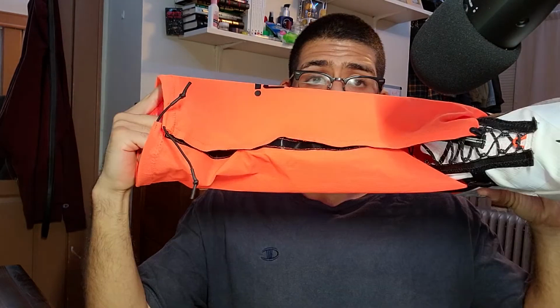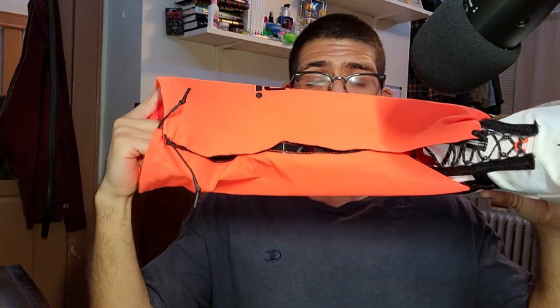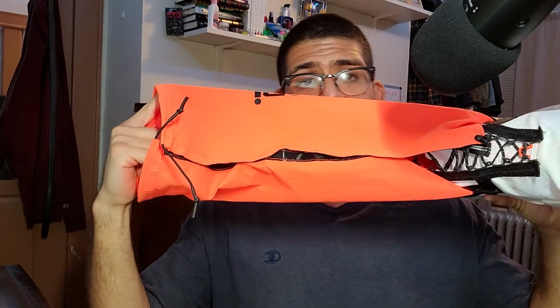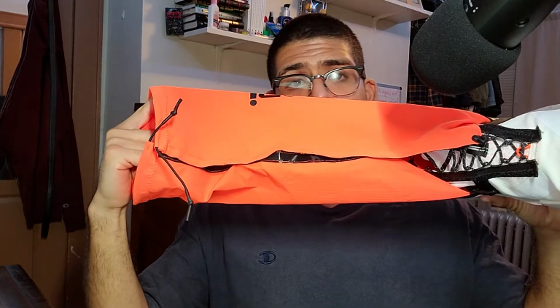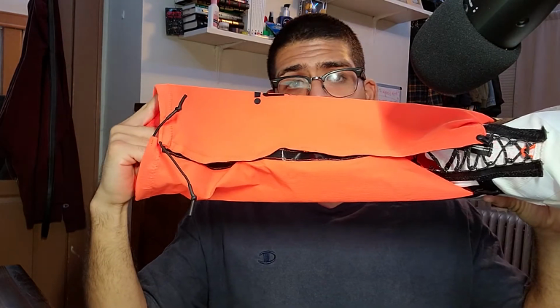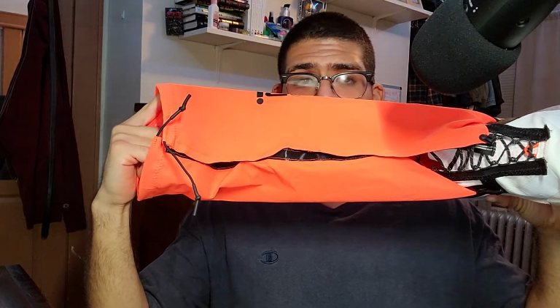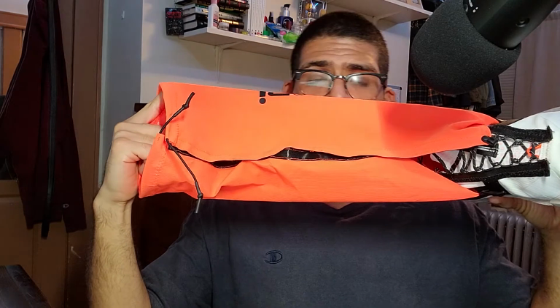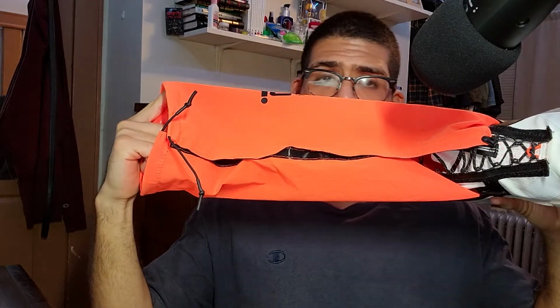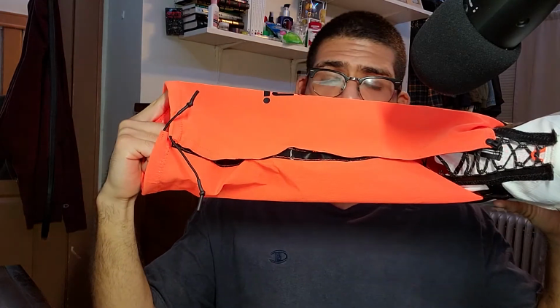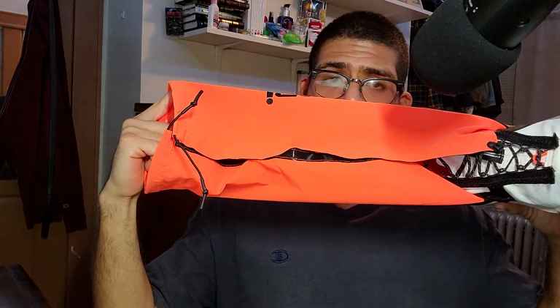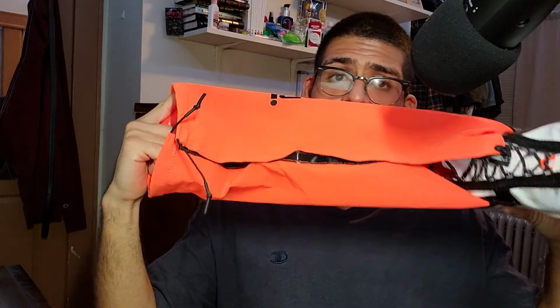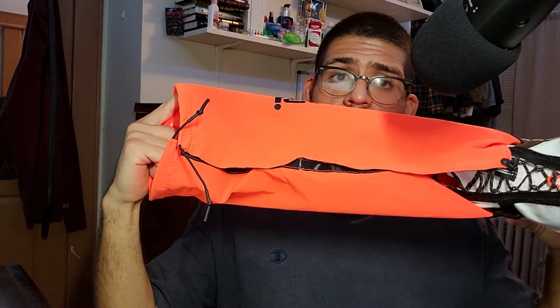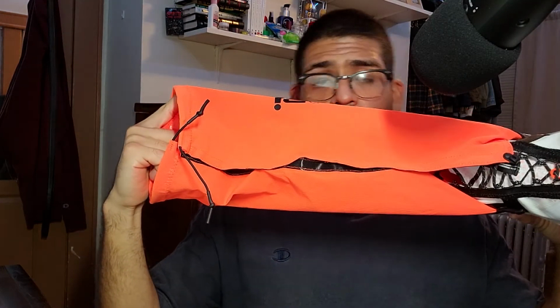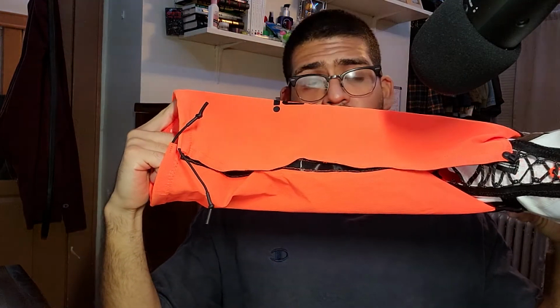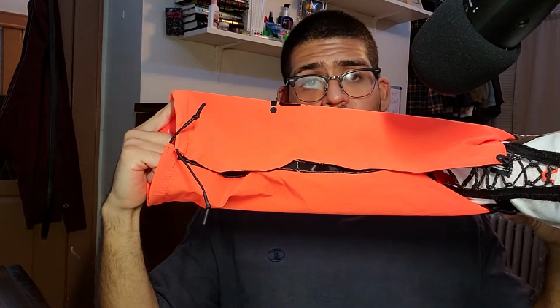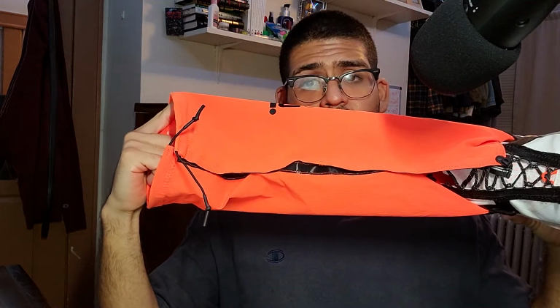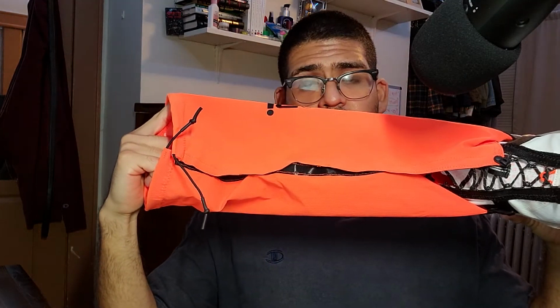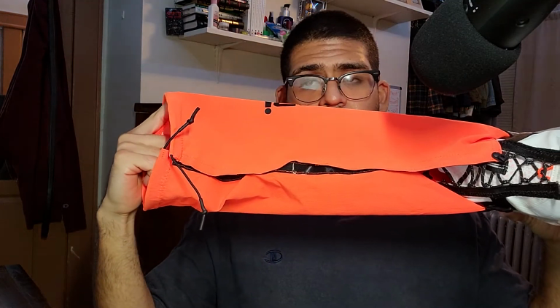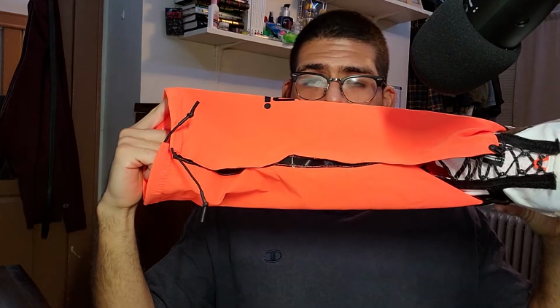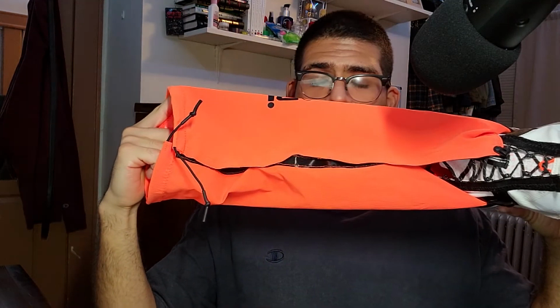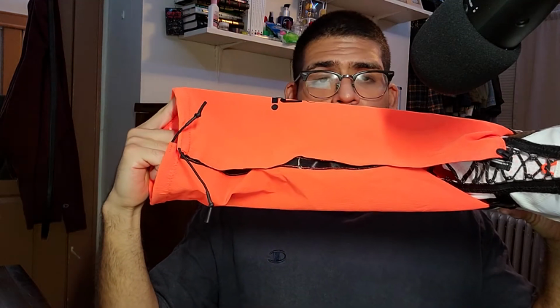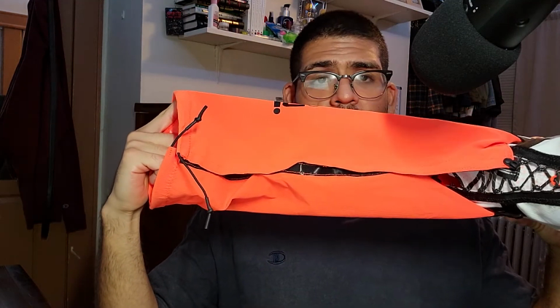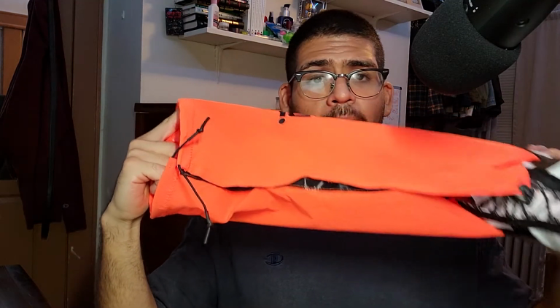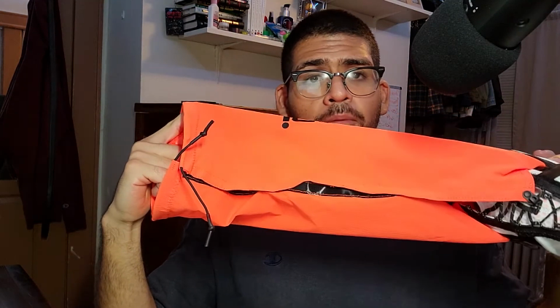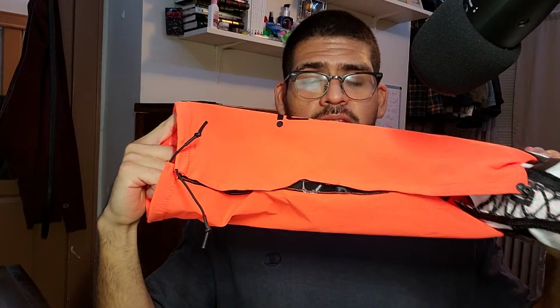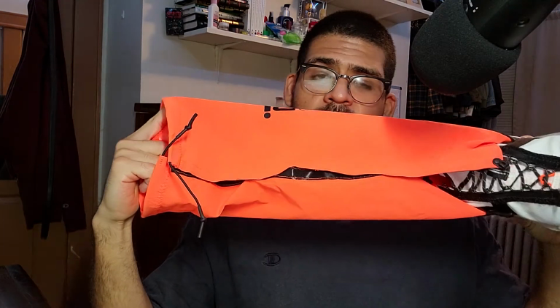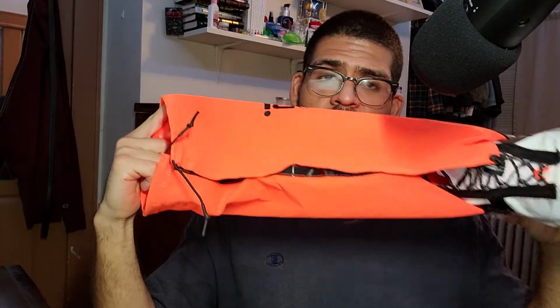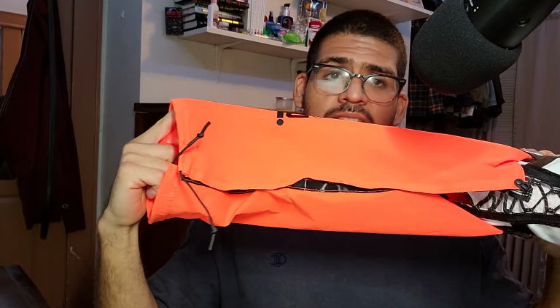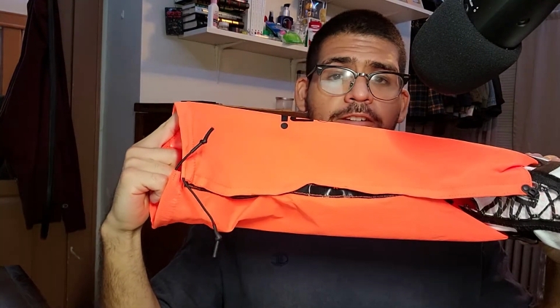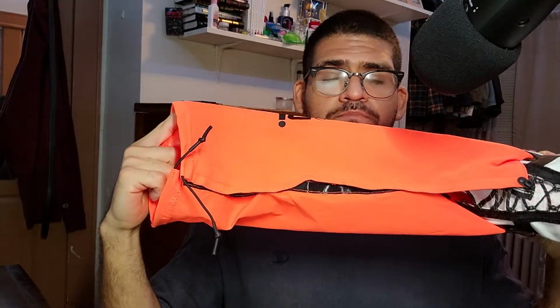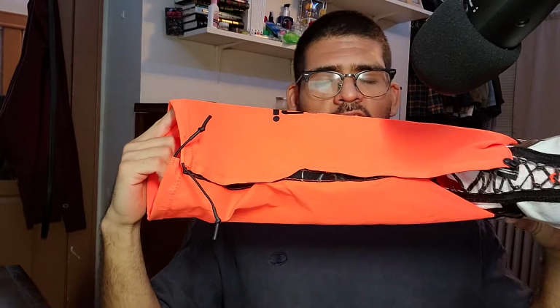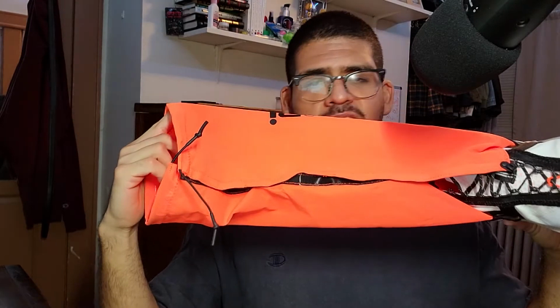The shroud closes with this velcro material in the middle, so when it starts raining you can just whip these bad boys into second gear and you'll be straight.